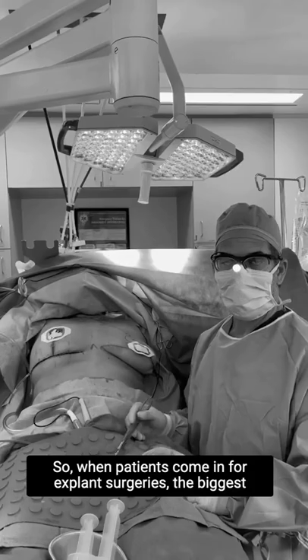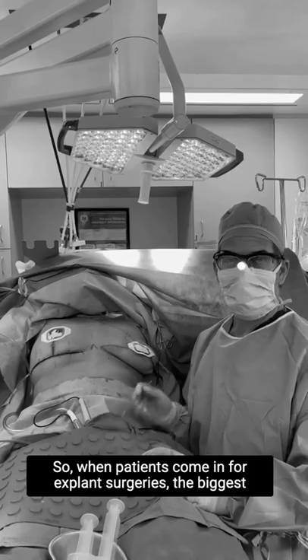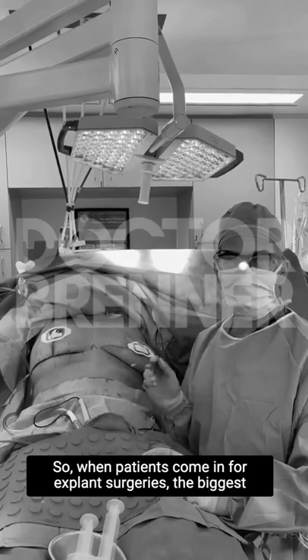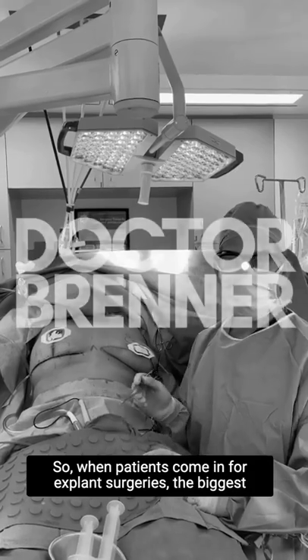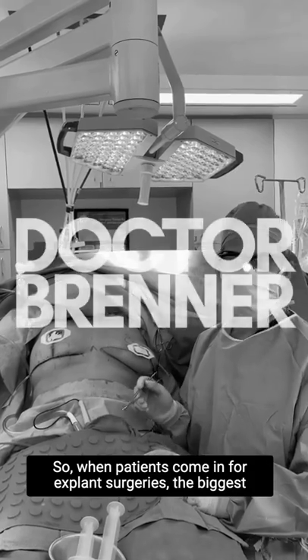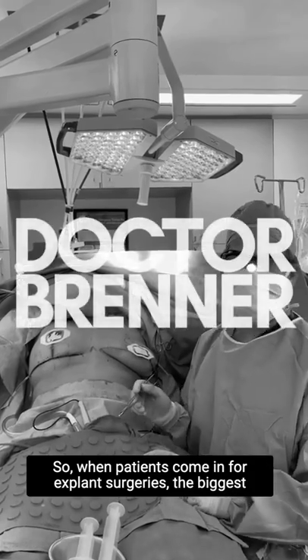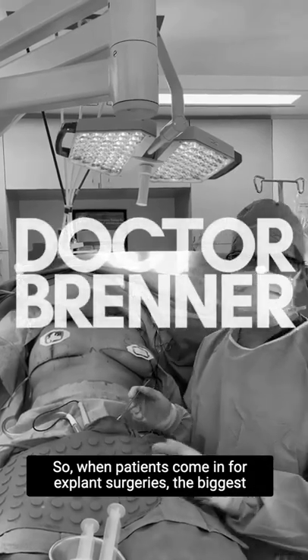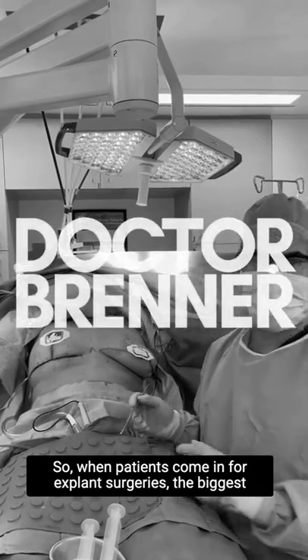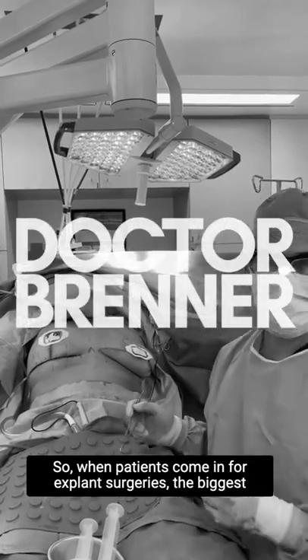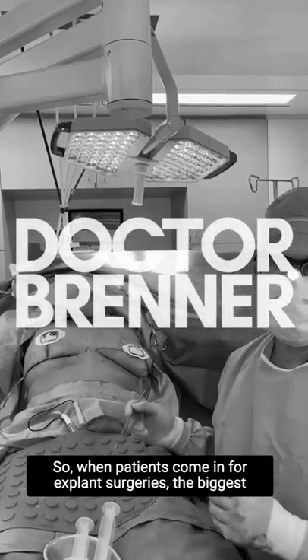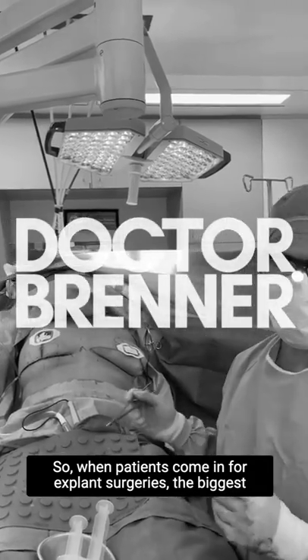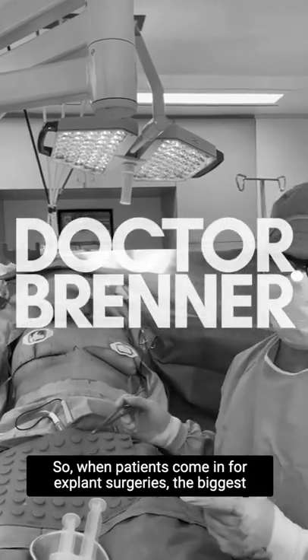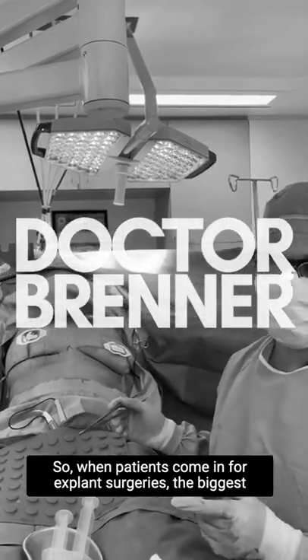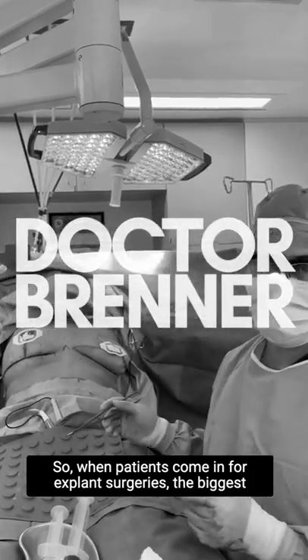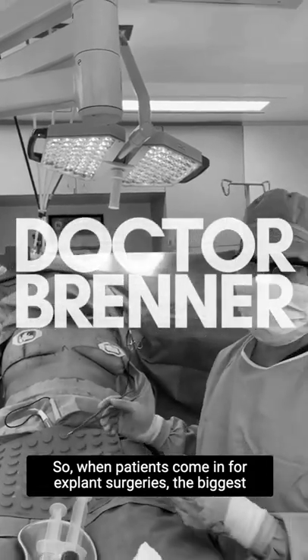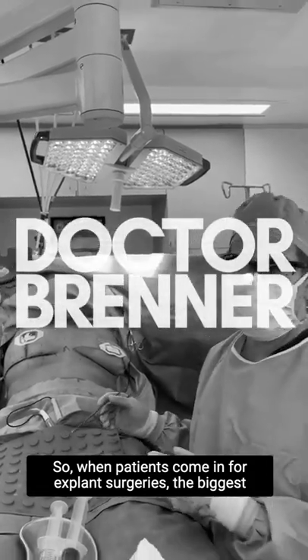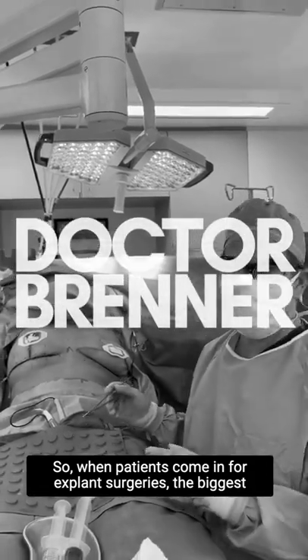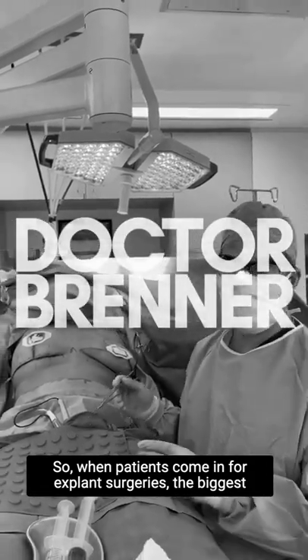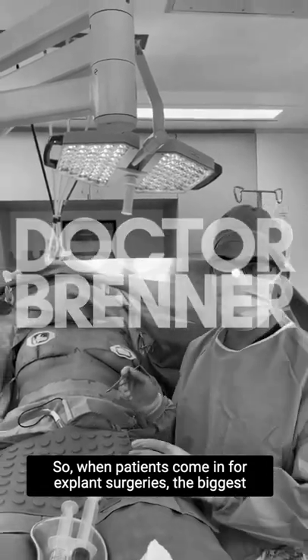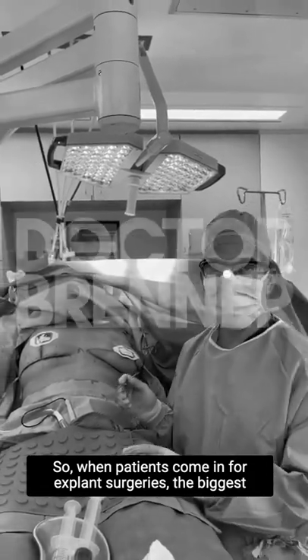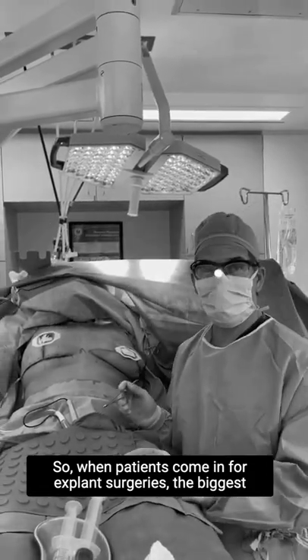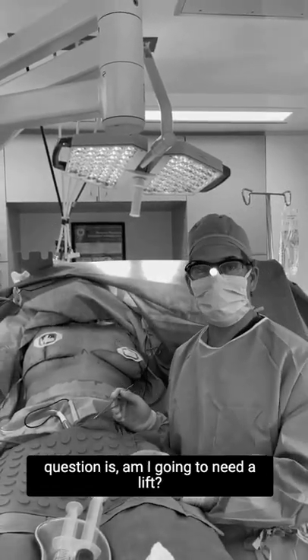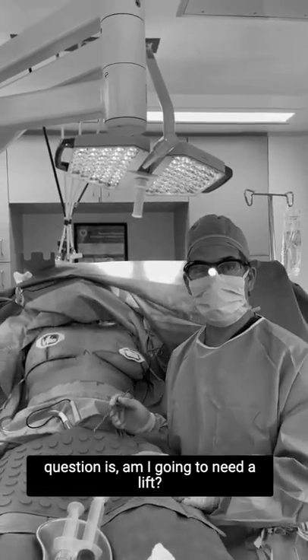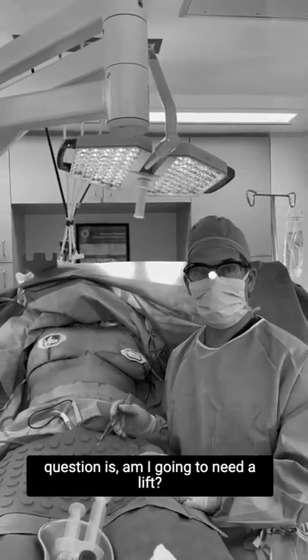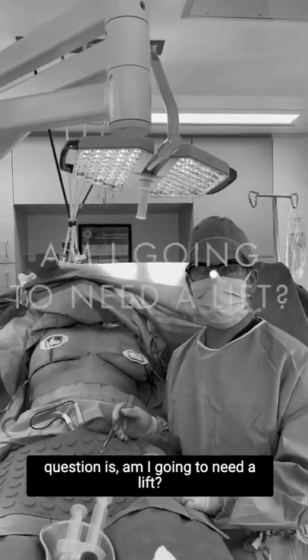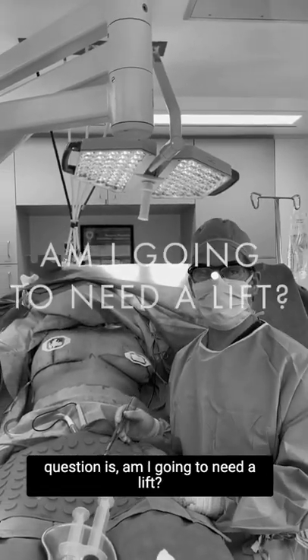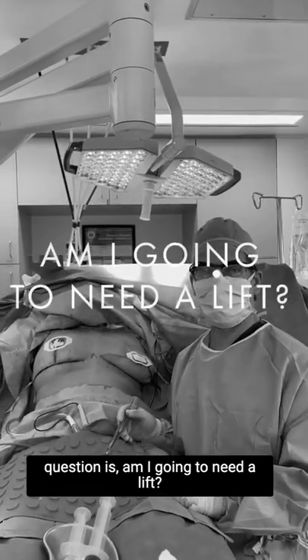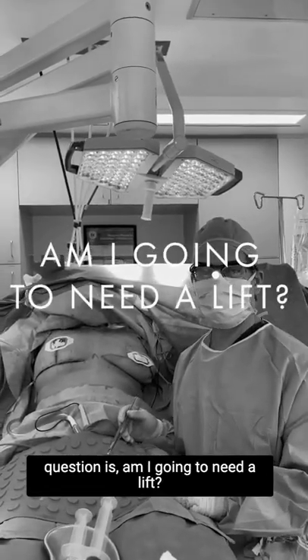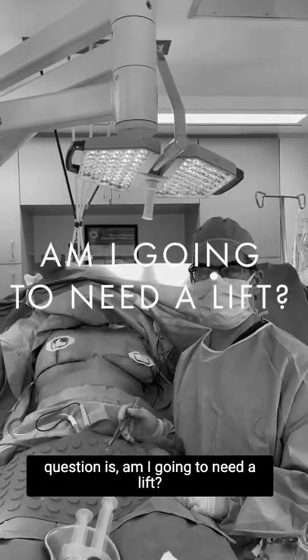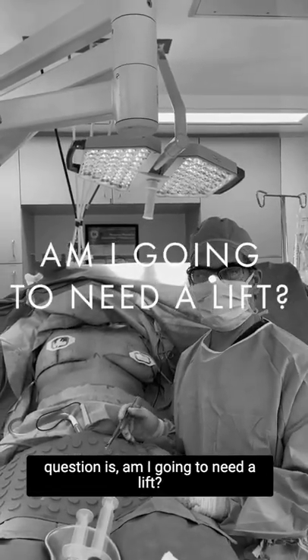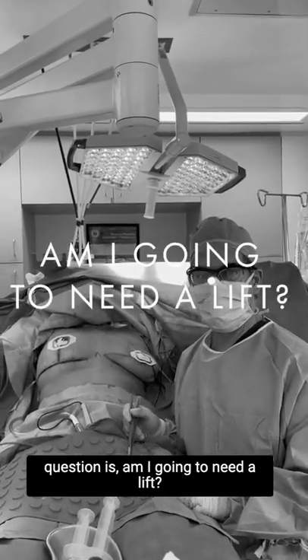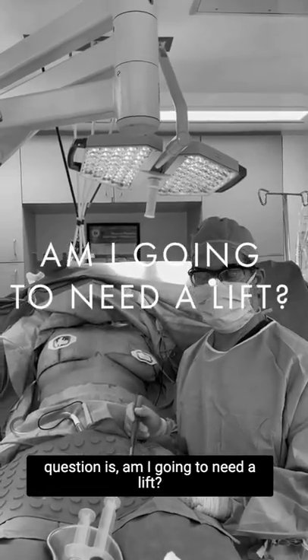When patients come in for explant surgery, the biggest question is: am I going to need a lift?